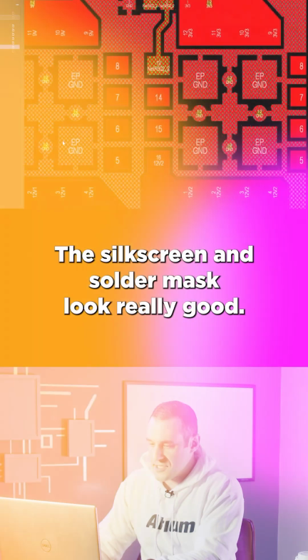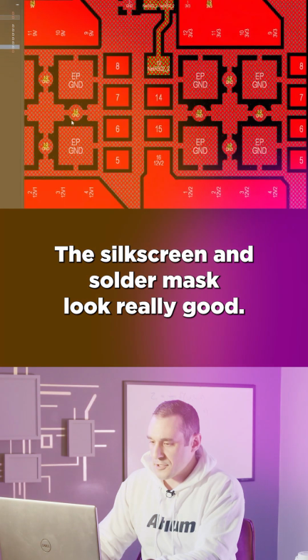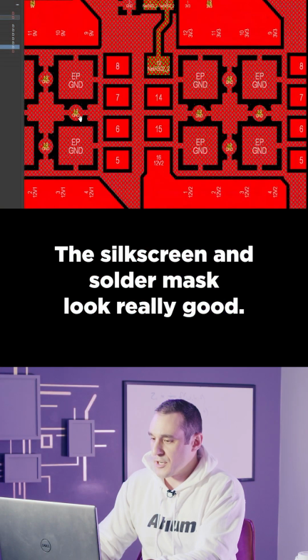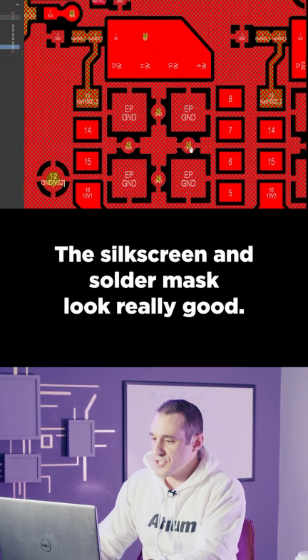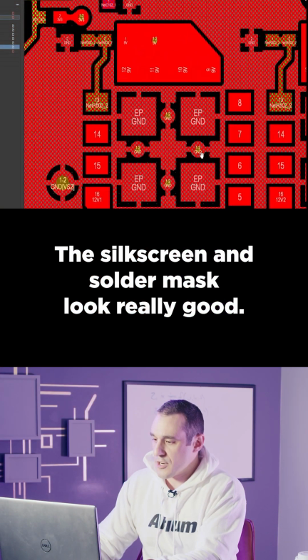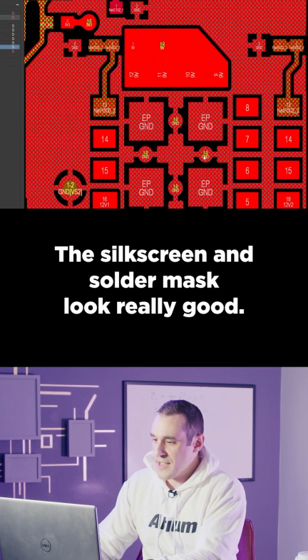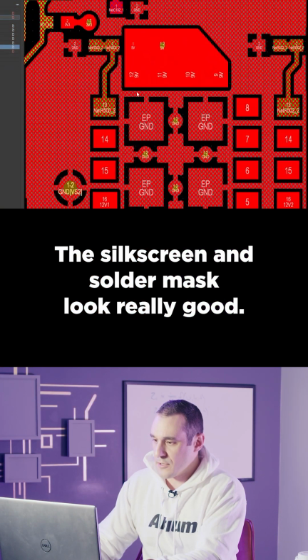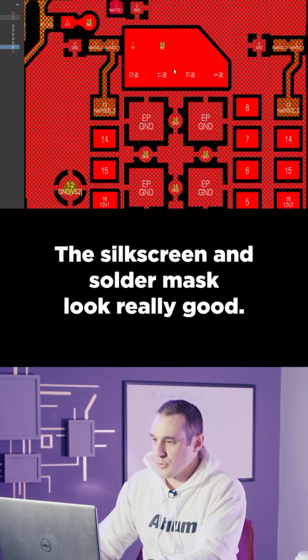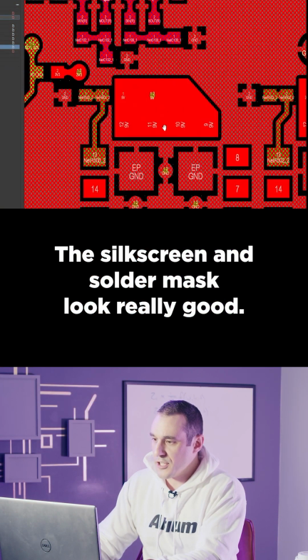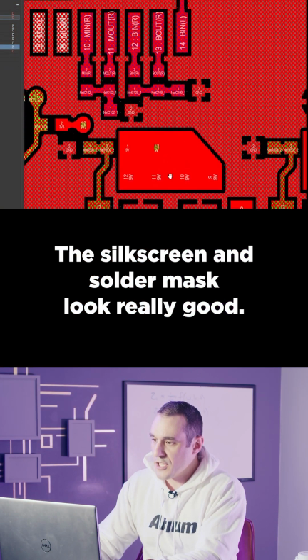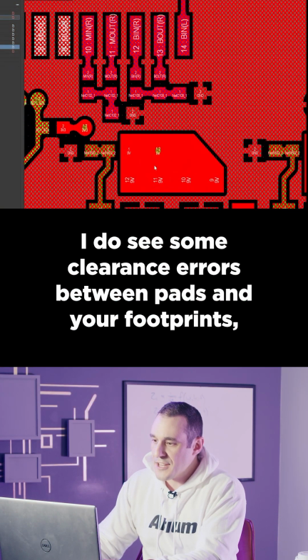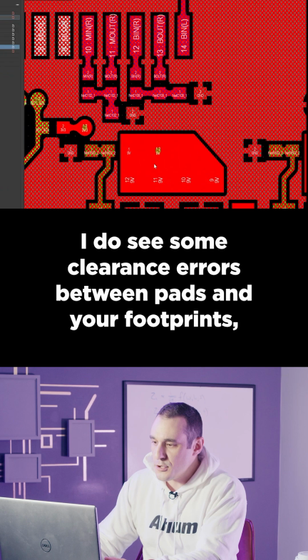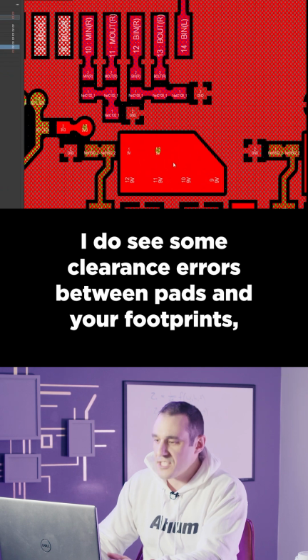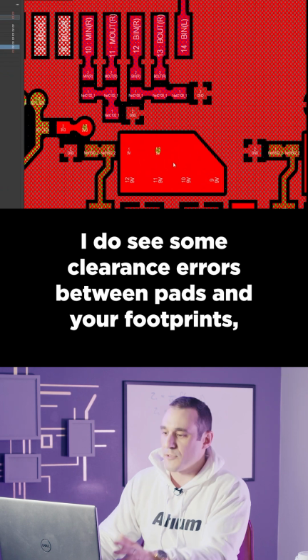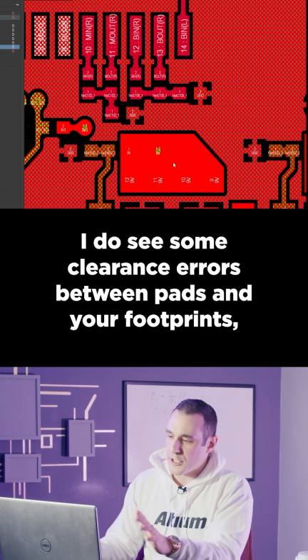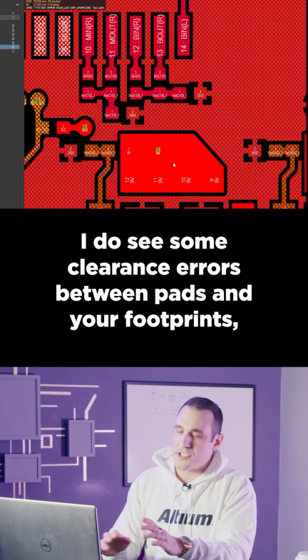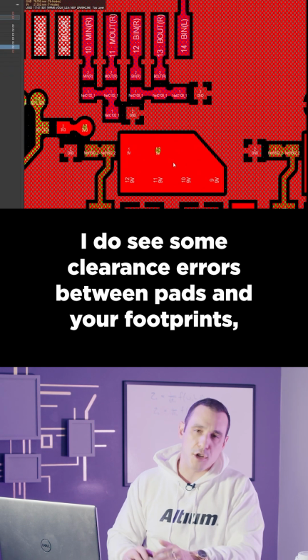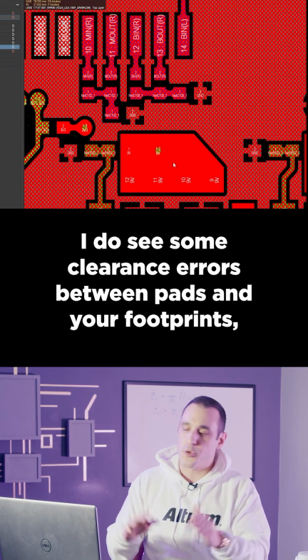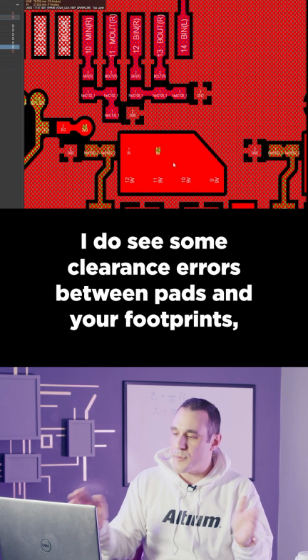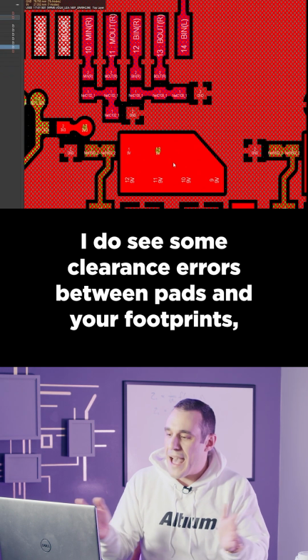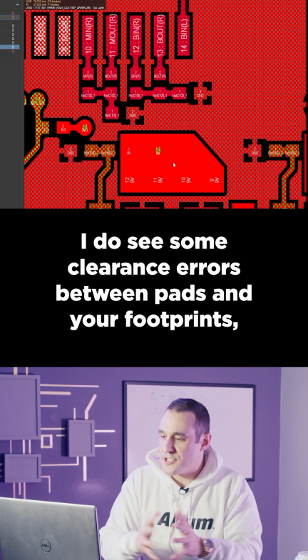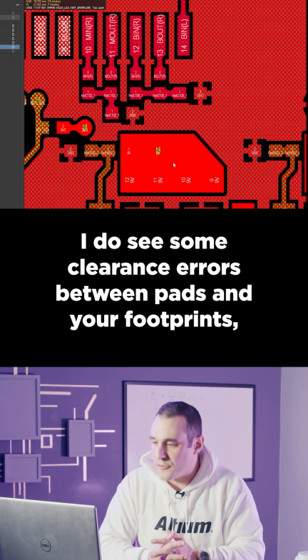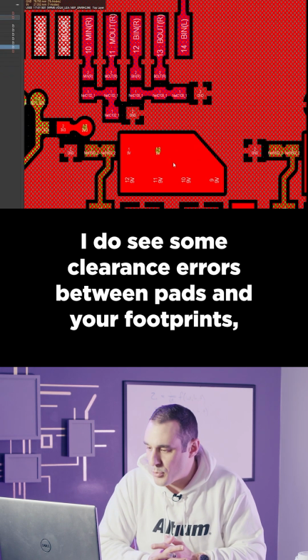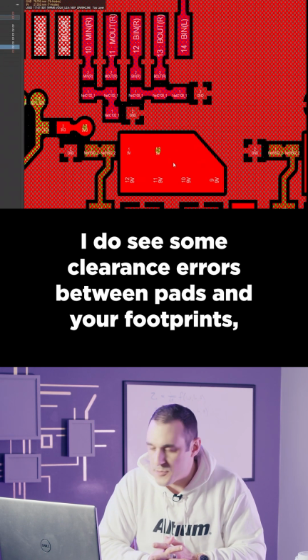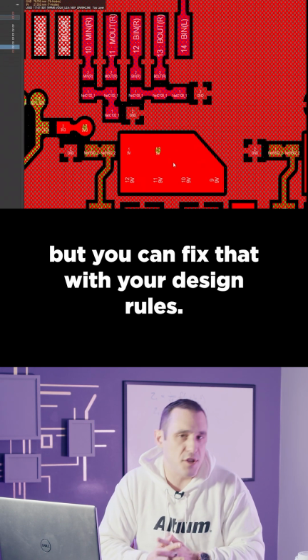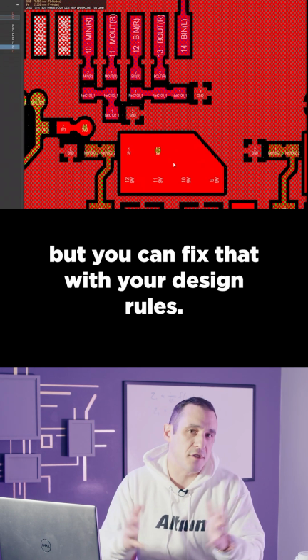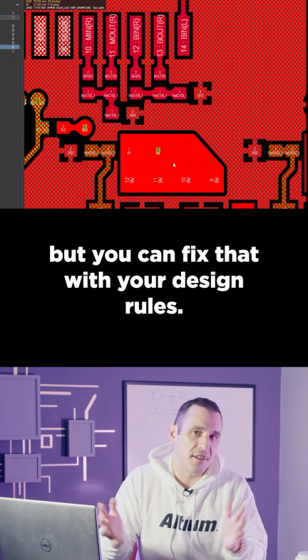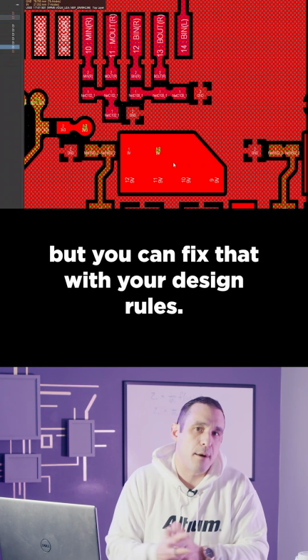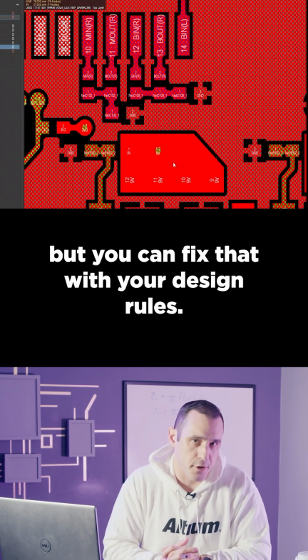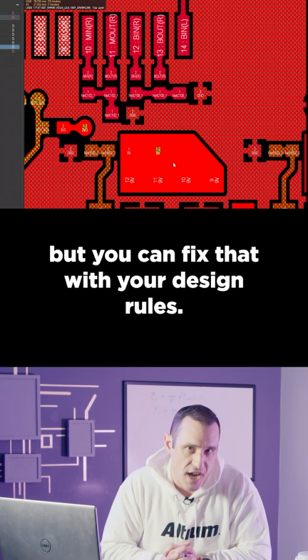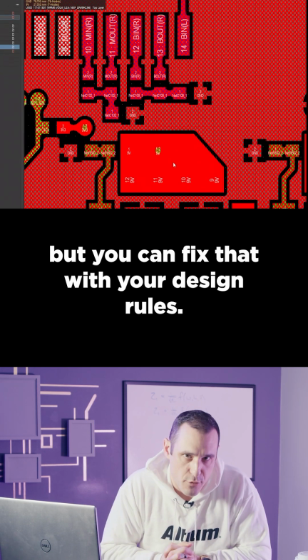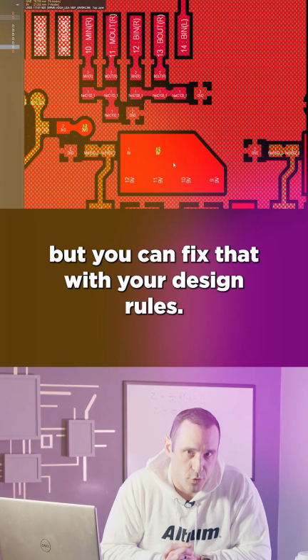The silkscreen and solder mask look really good. I do see some clearance errors between pads and your footprints, but you can fix that with your design rules.